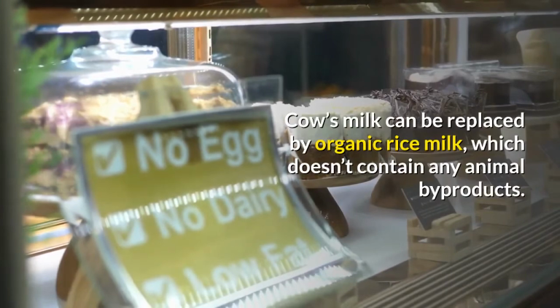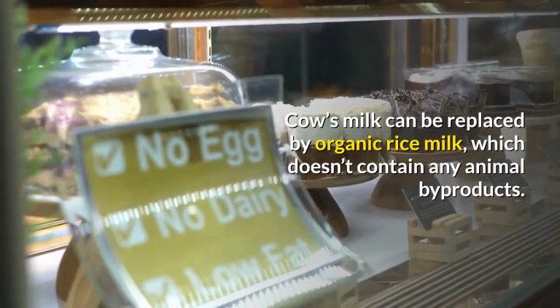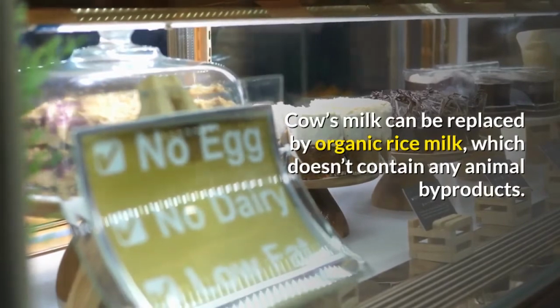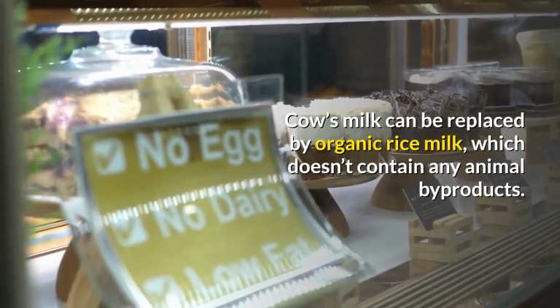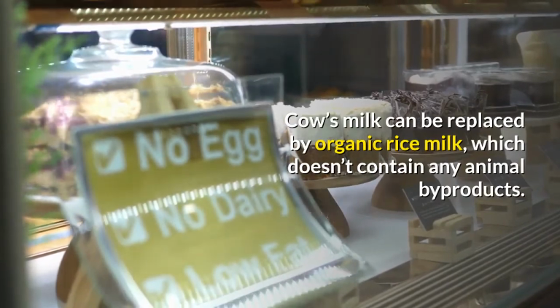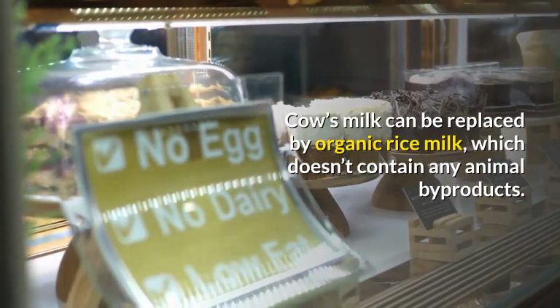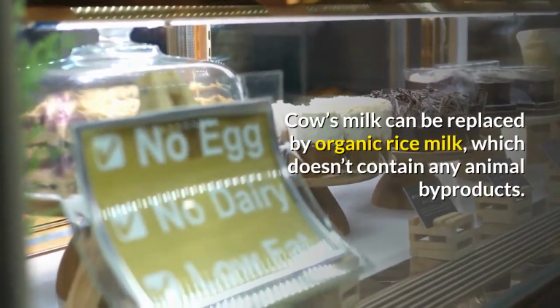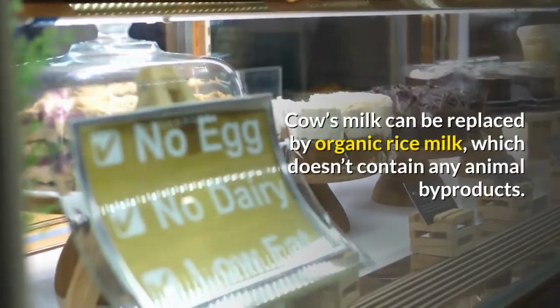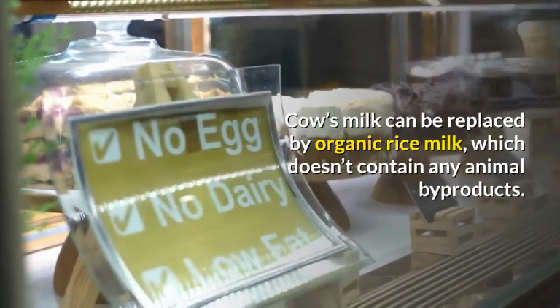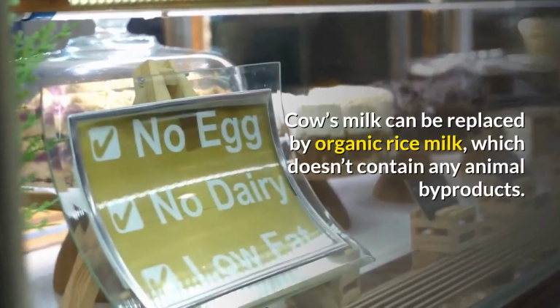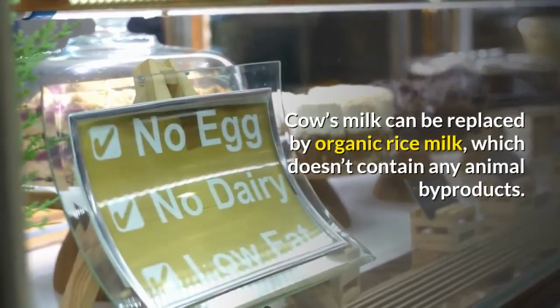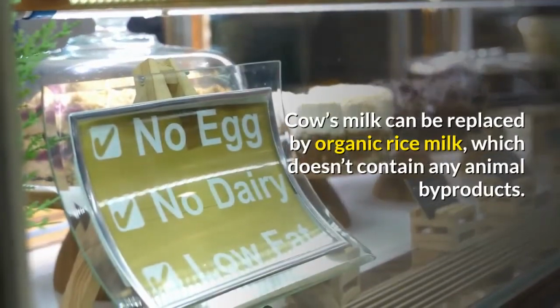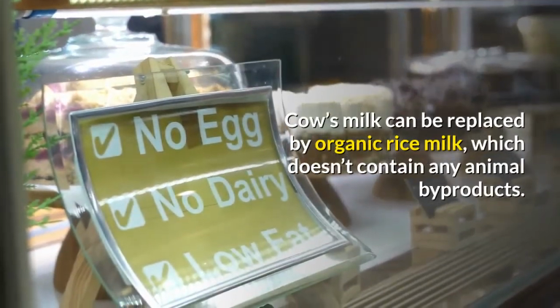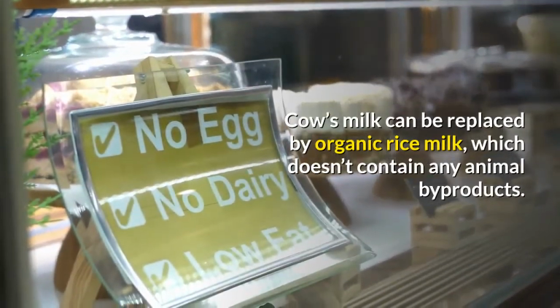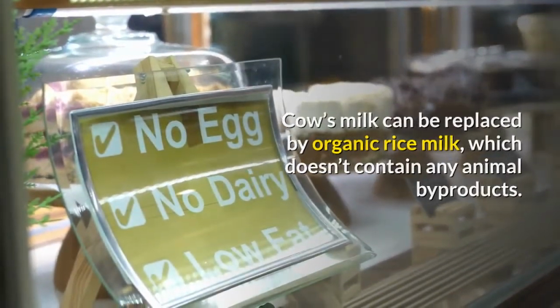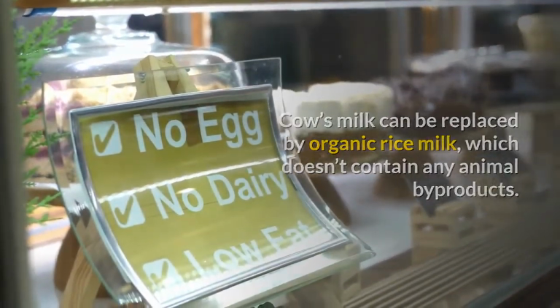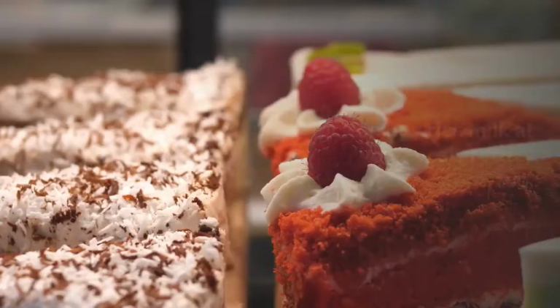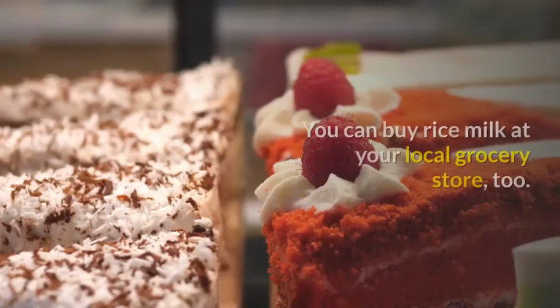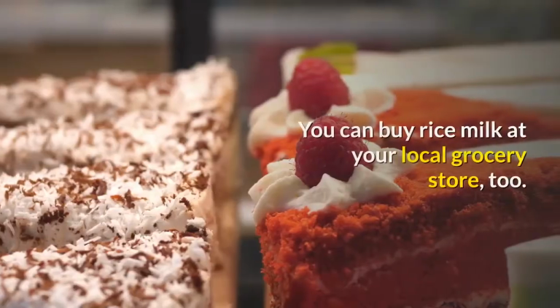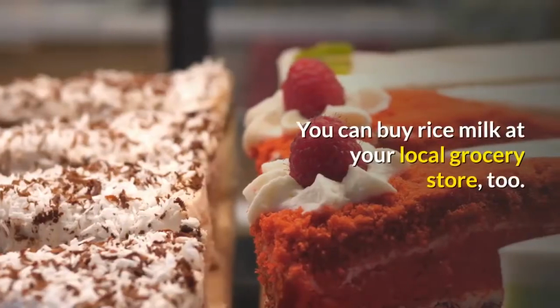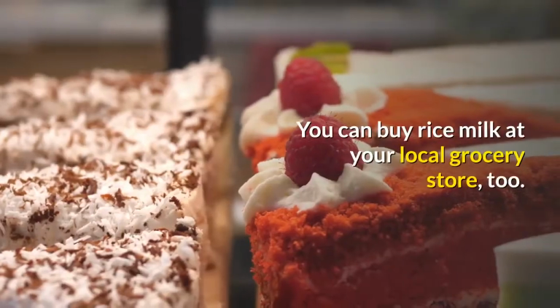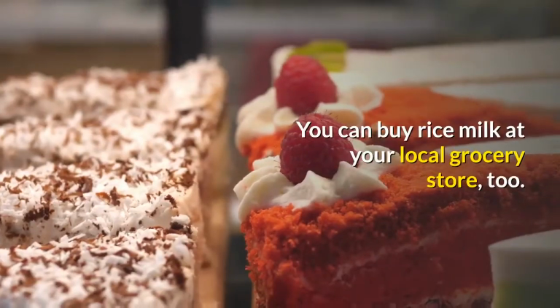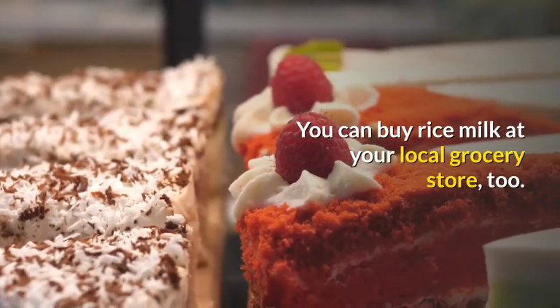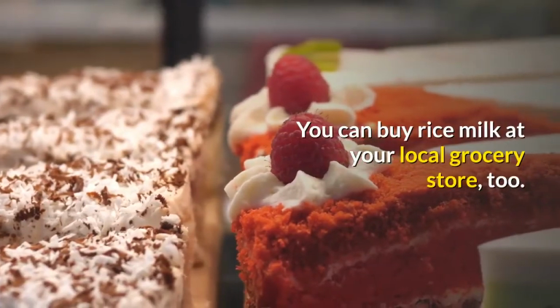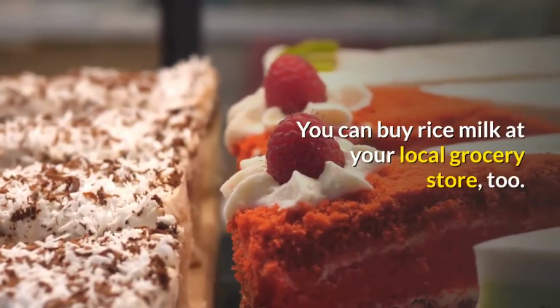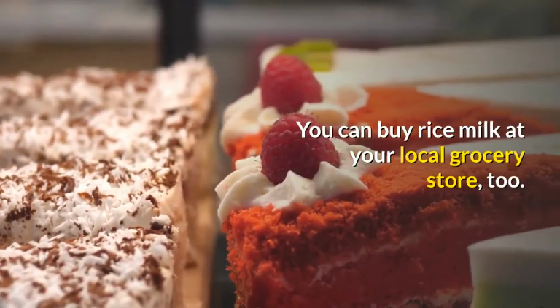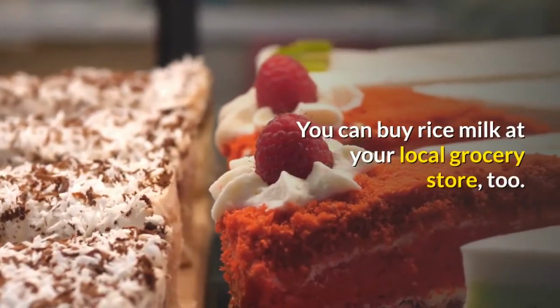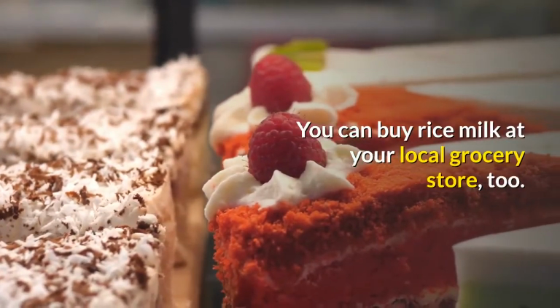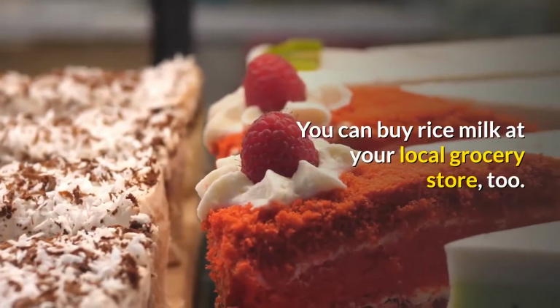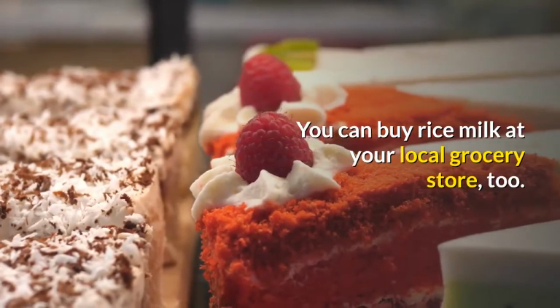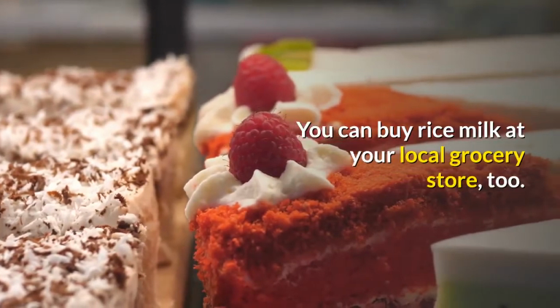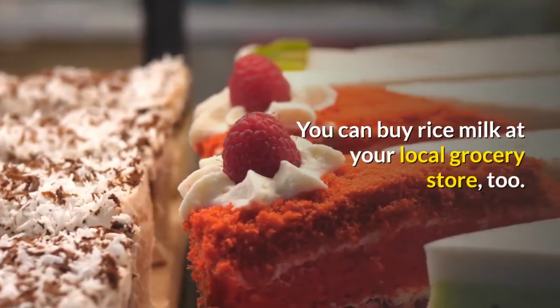Cow's milk can be replaced by organic rice milk, which doesn't contain any animal byproducts. You can buy rice milk at your local grocery store, too.